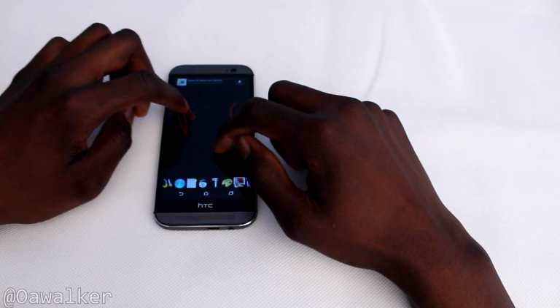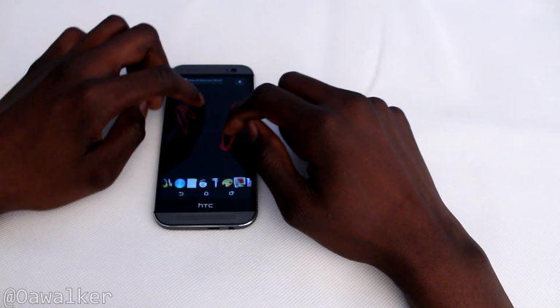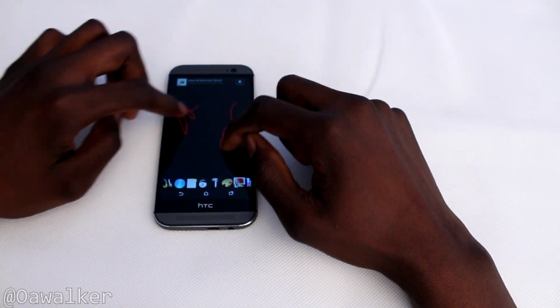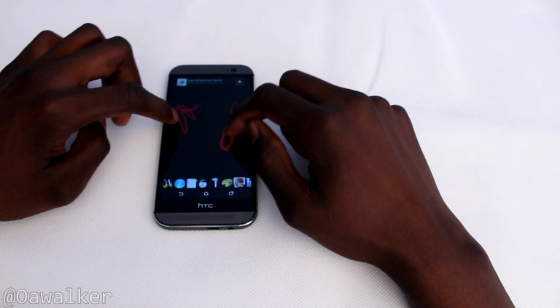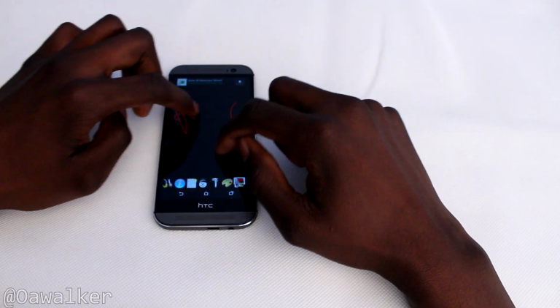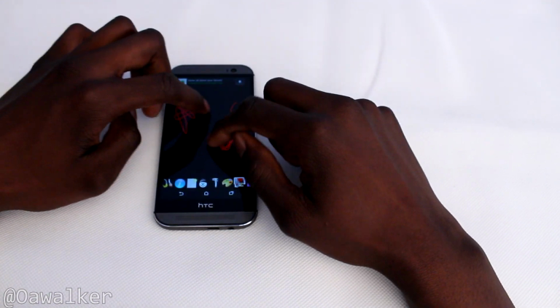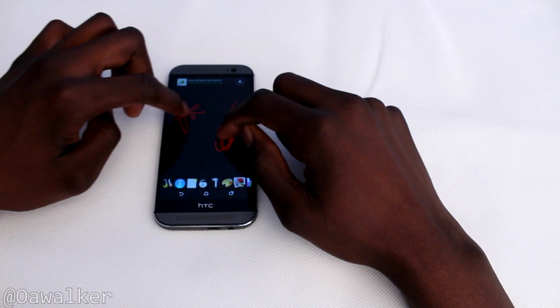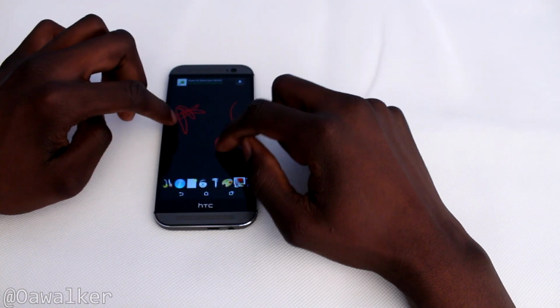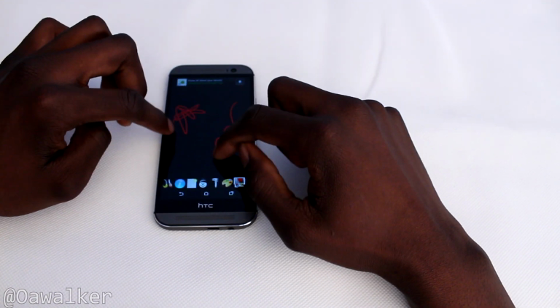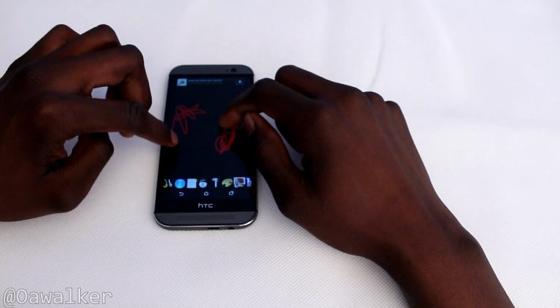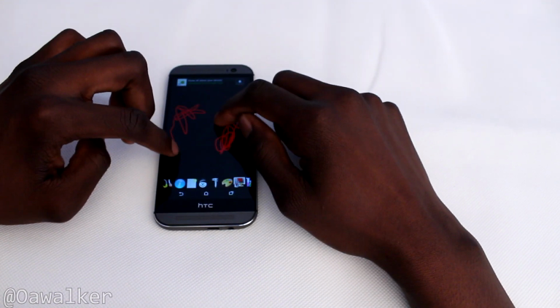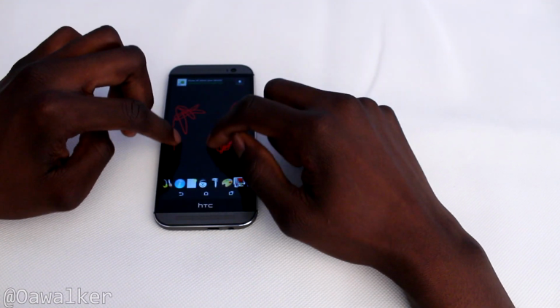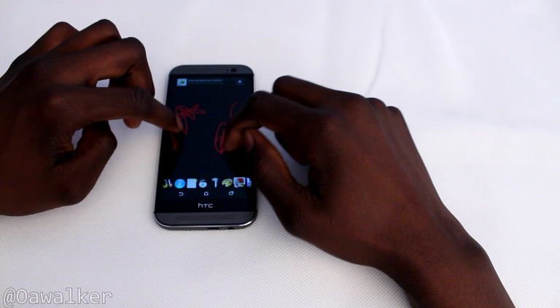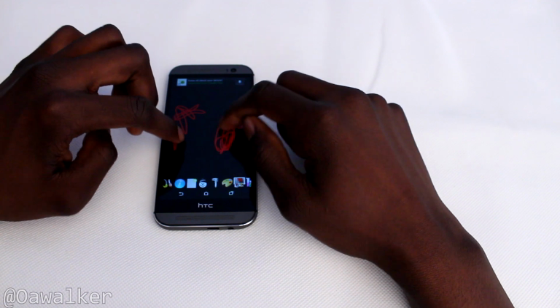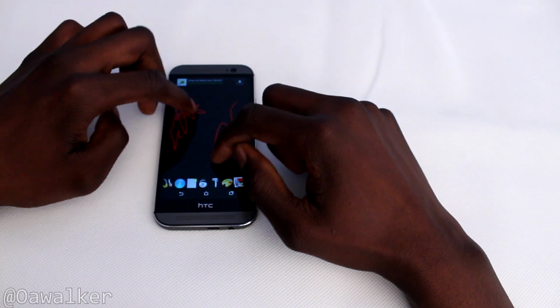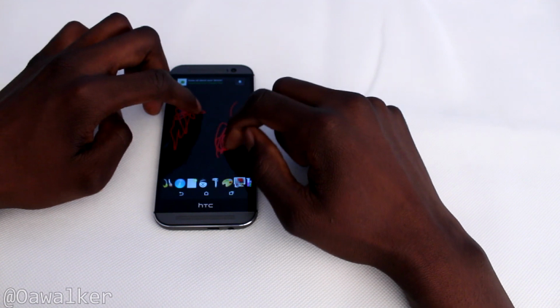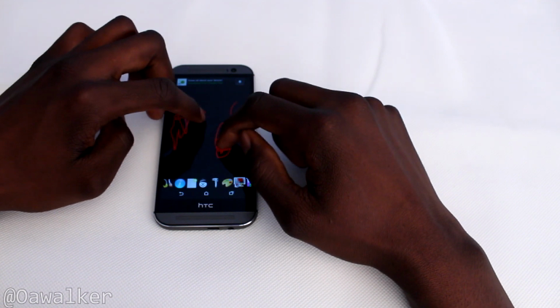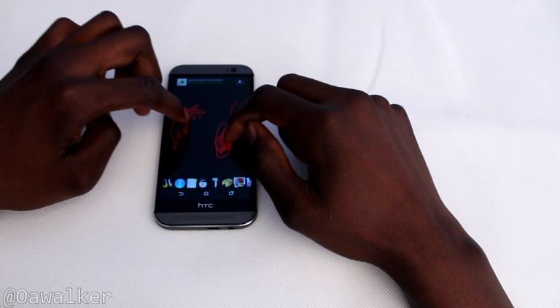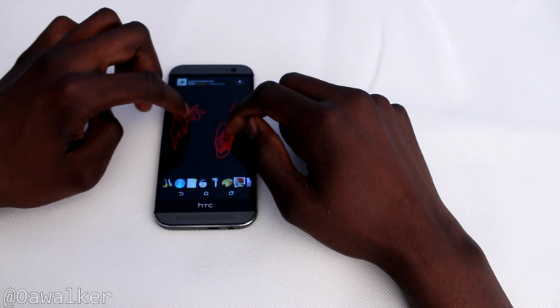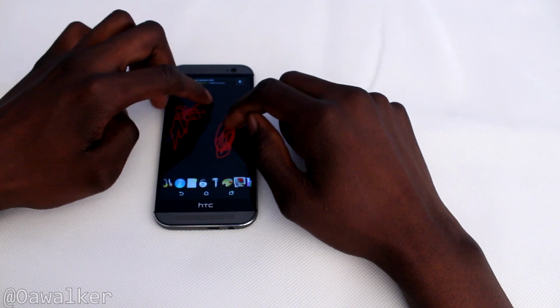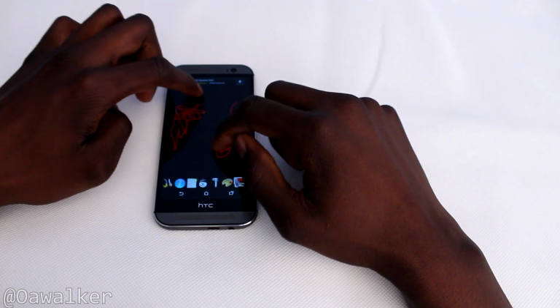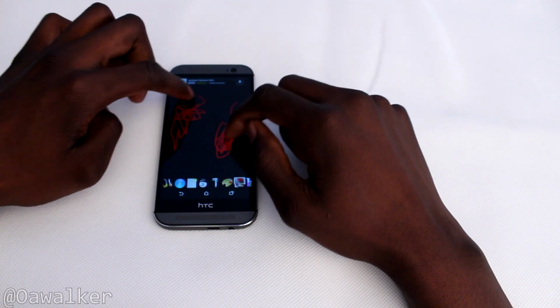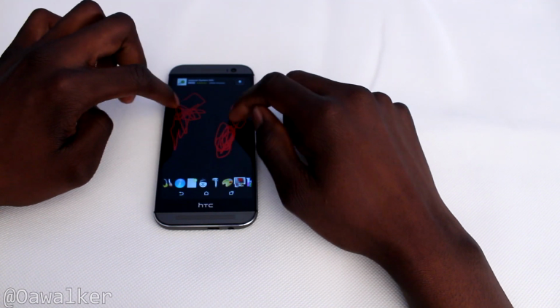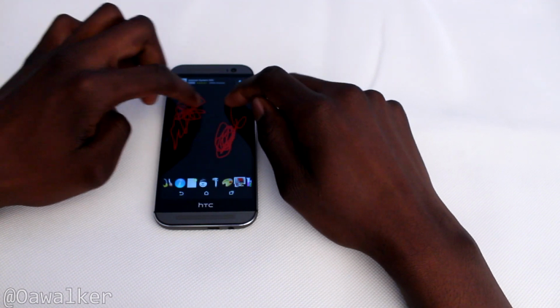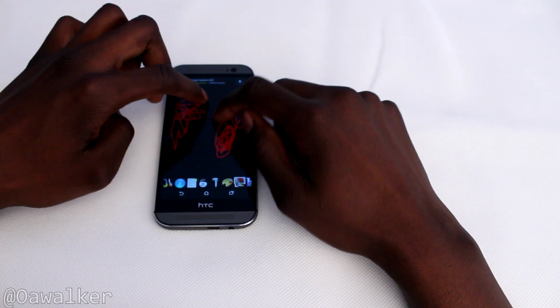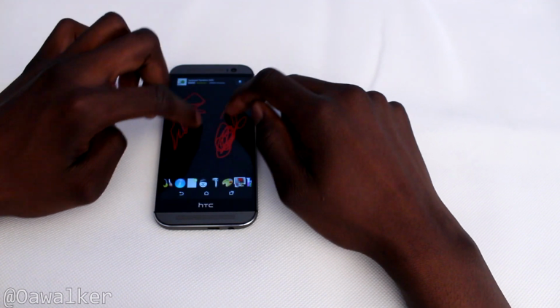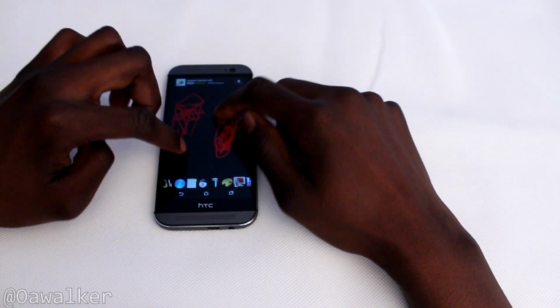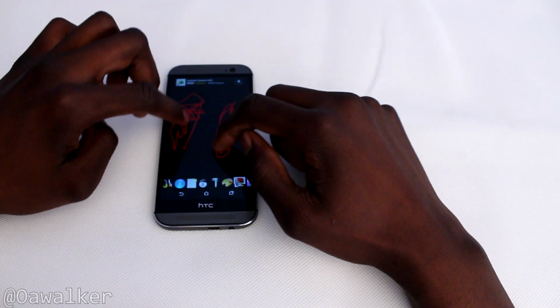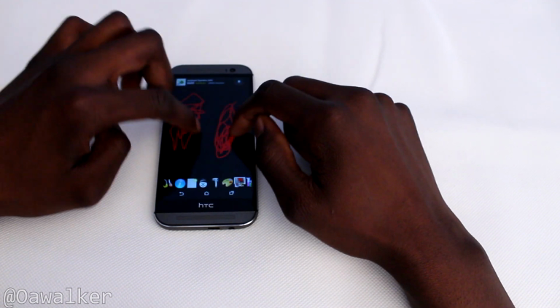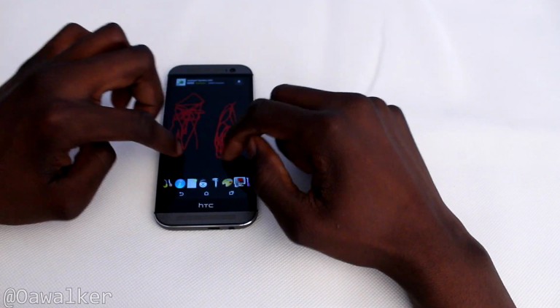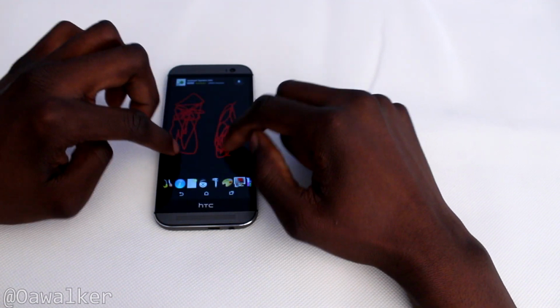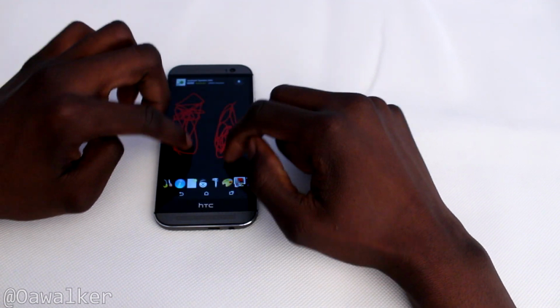You can see you can draw too, and it is pretty accurate when drawing — all that good stuff.